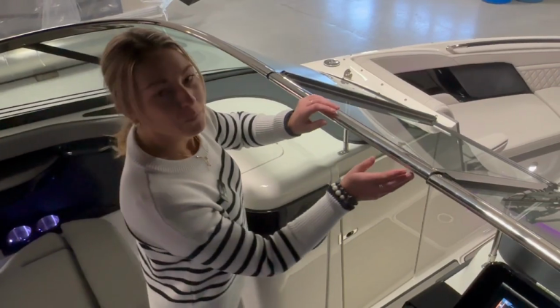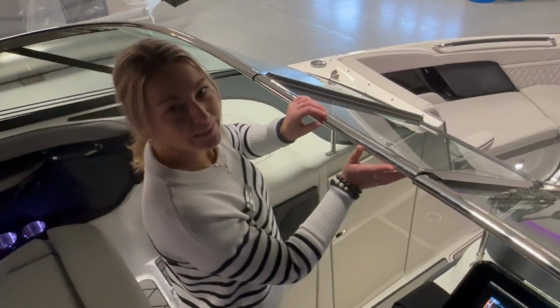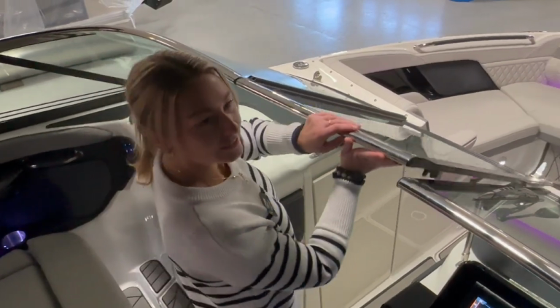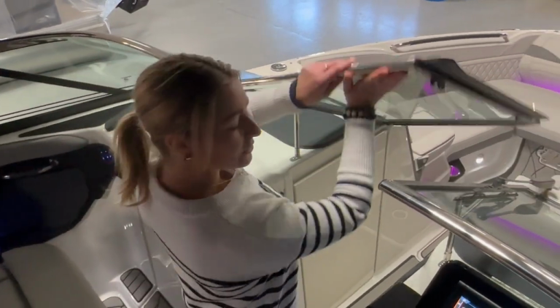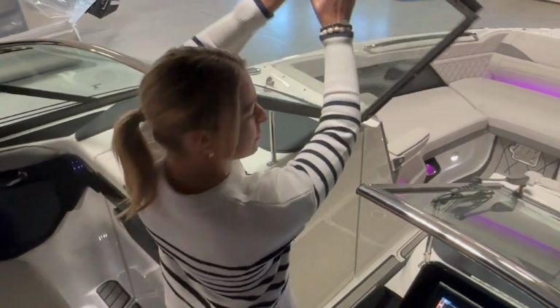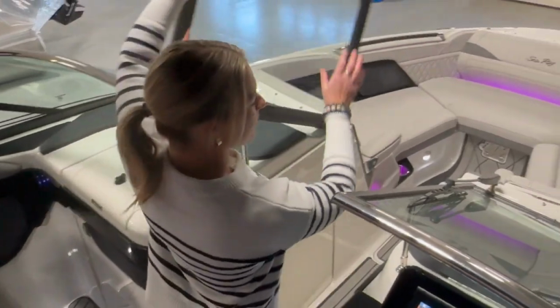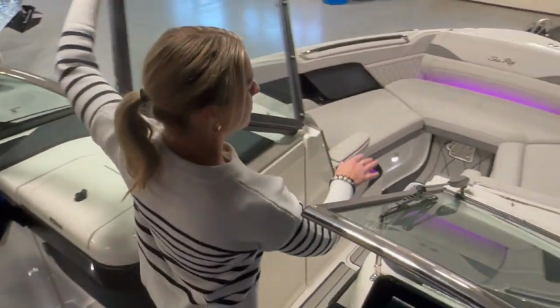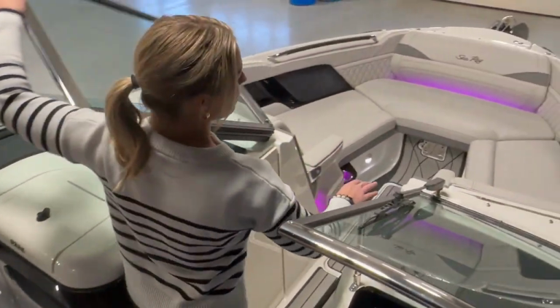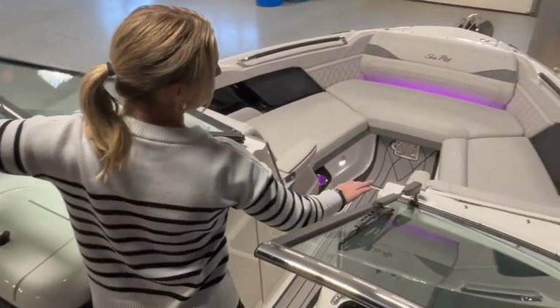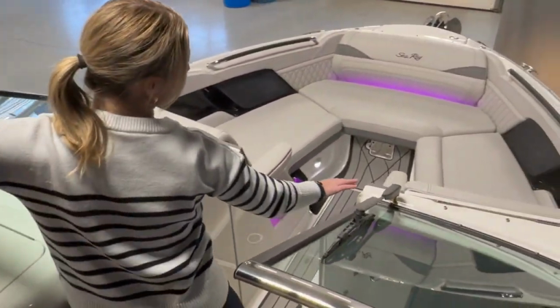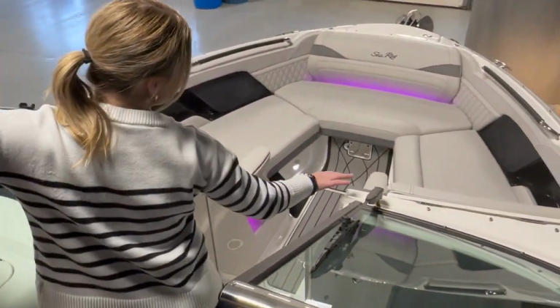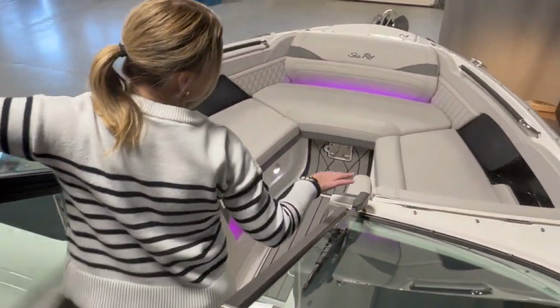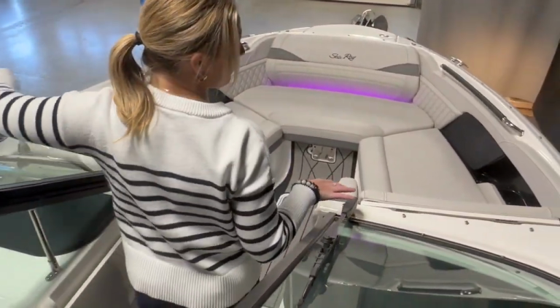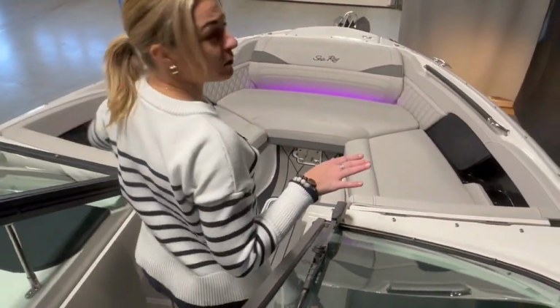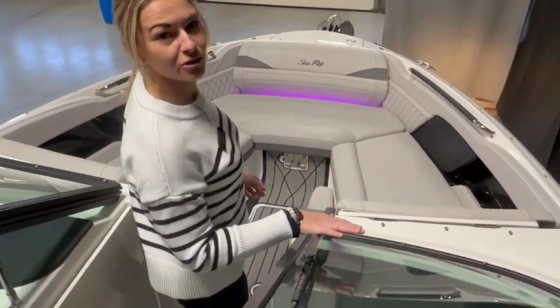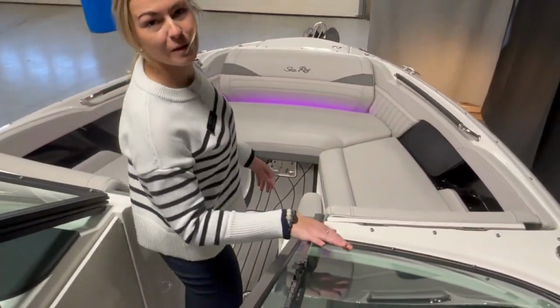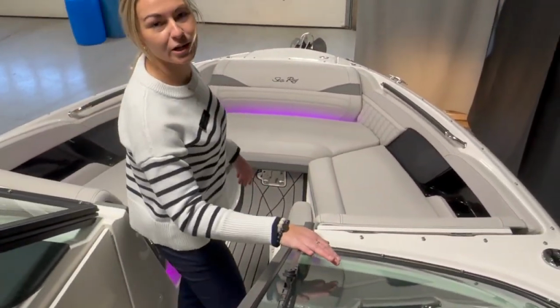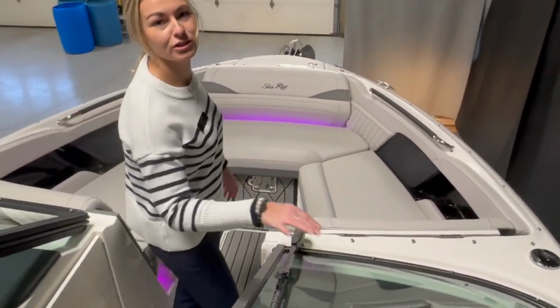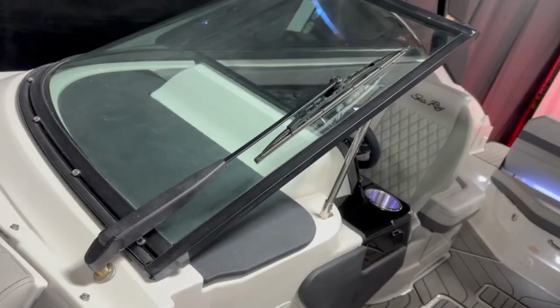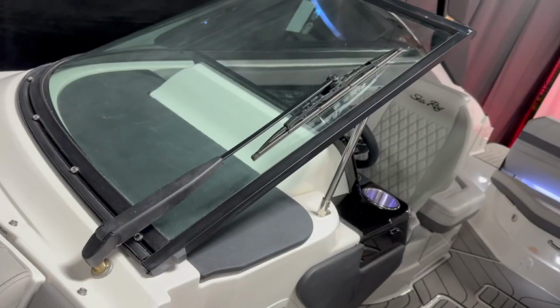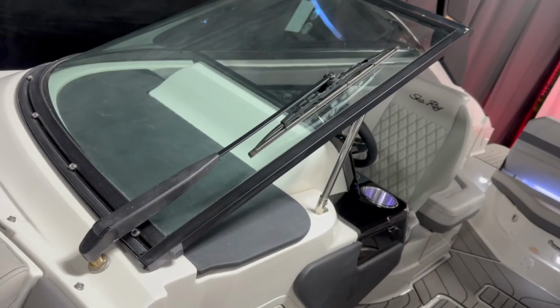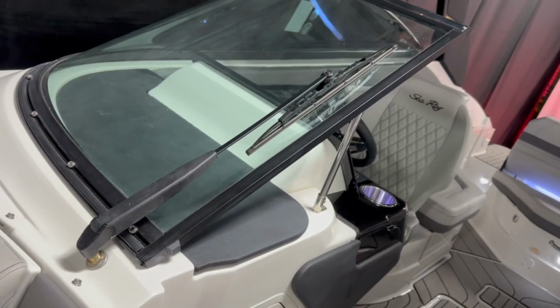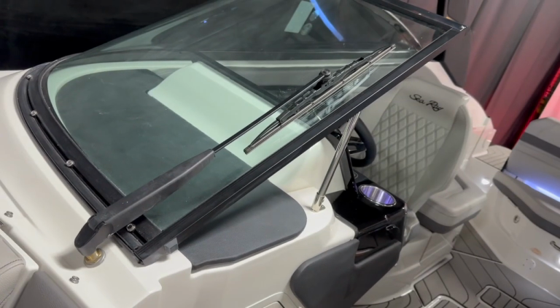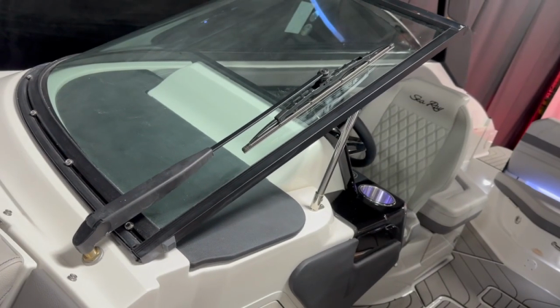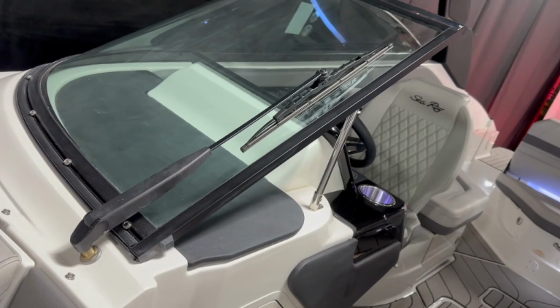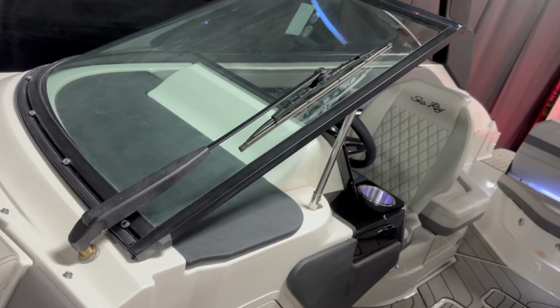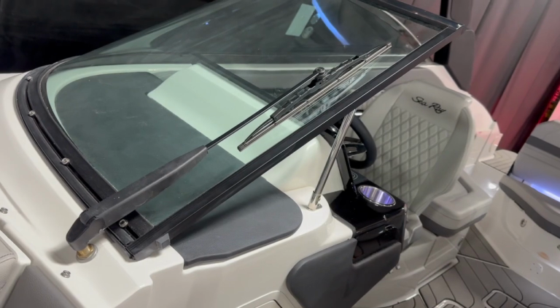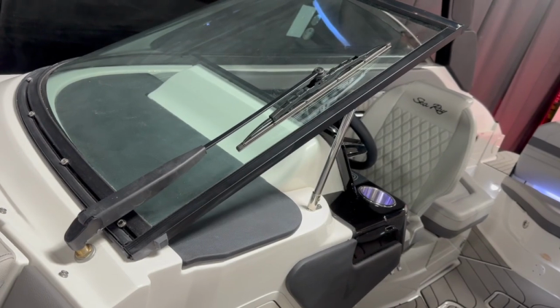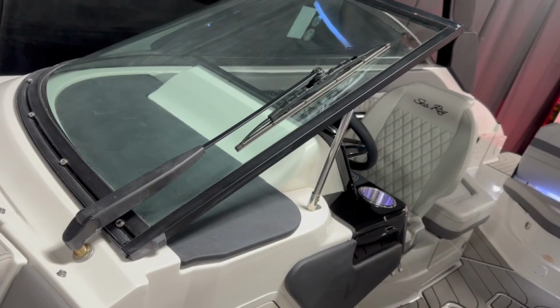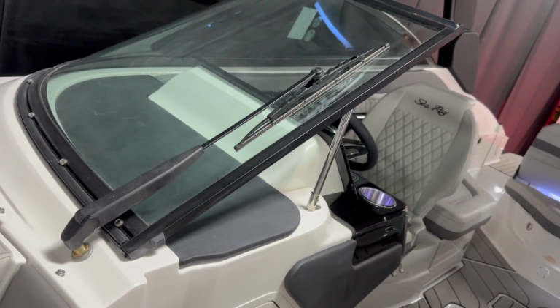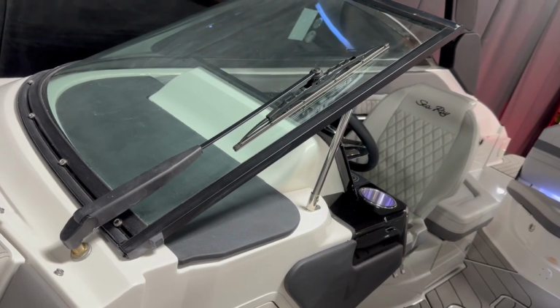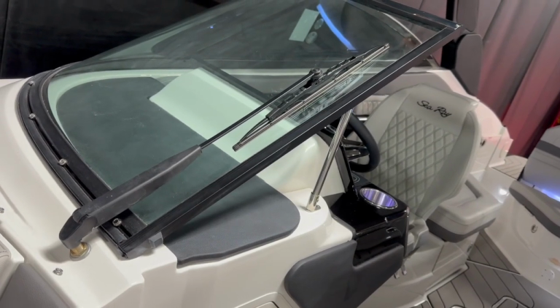Walking to the front of the boat you'll notice that we have a windshield wiper — super nice for rainy days when you're just trying to get to the beach and take cover.